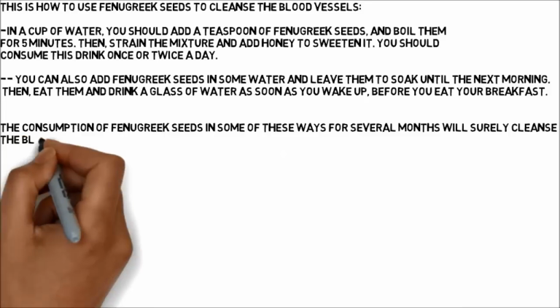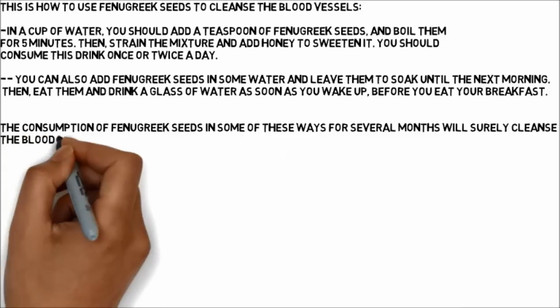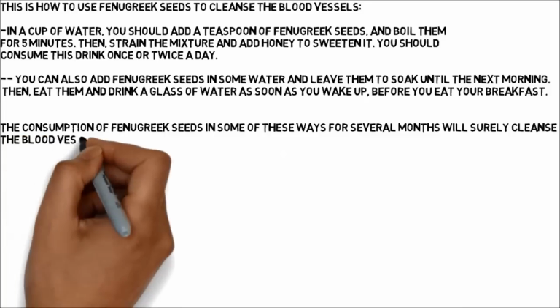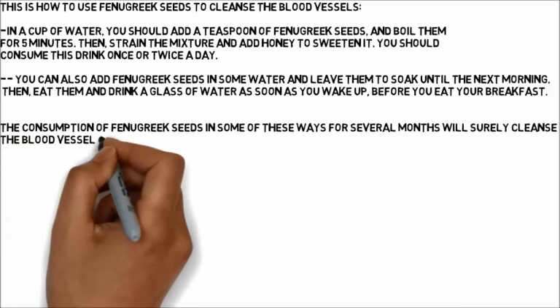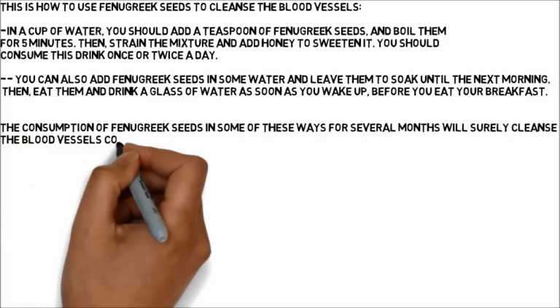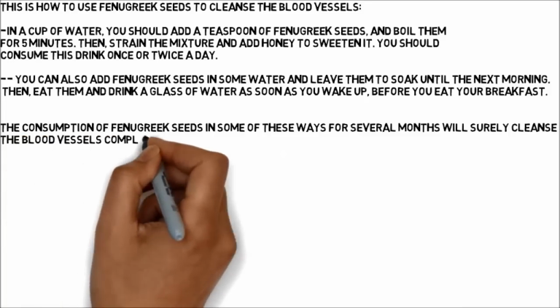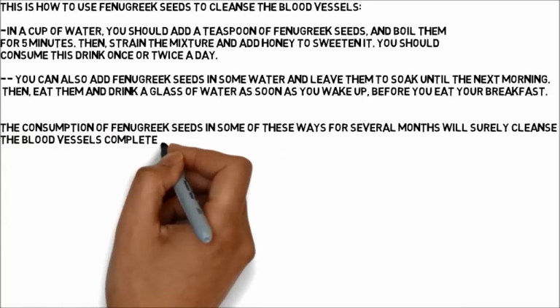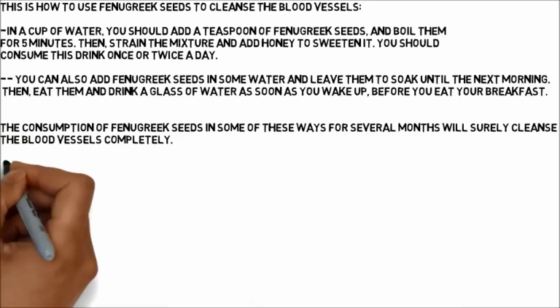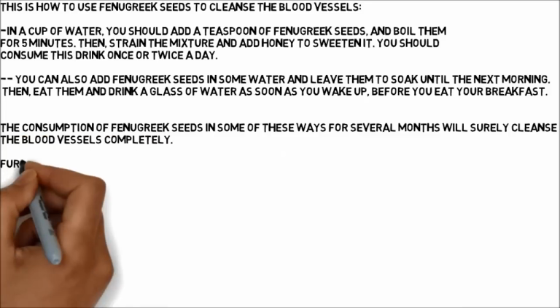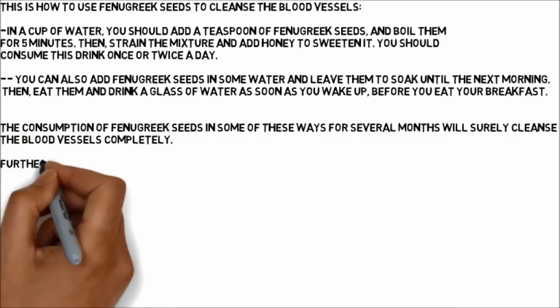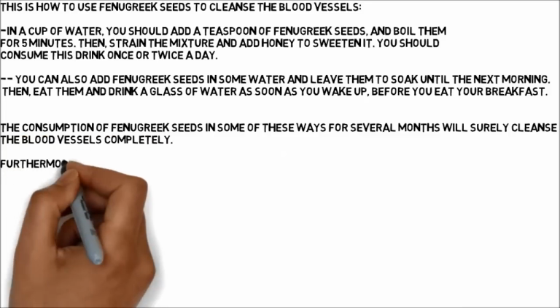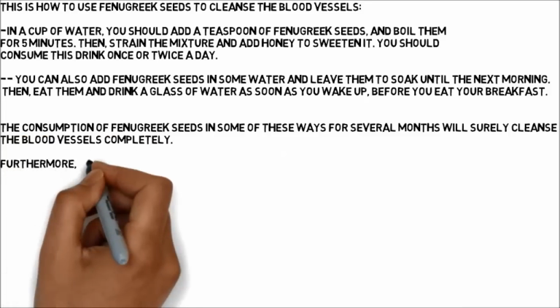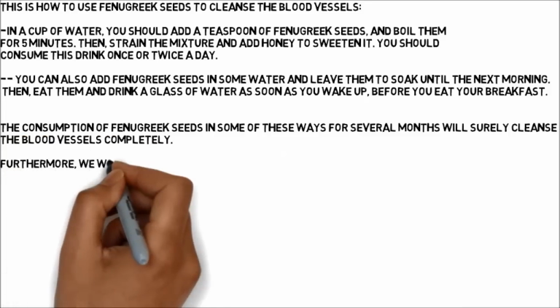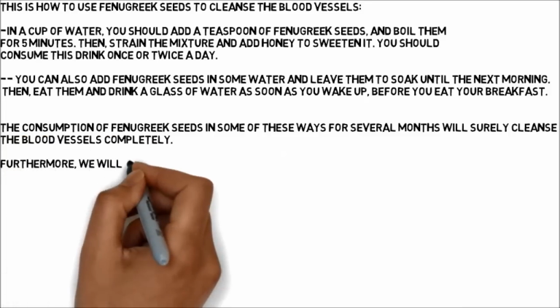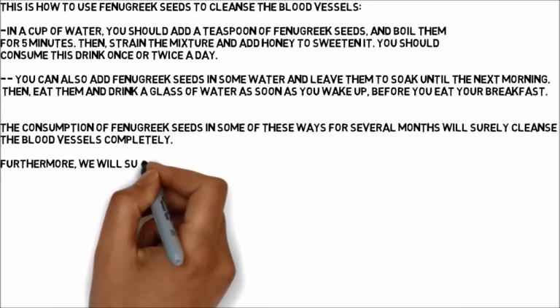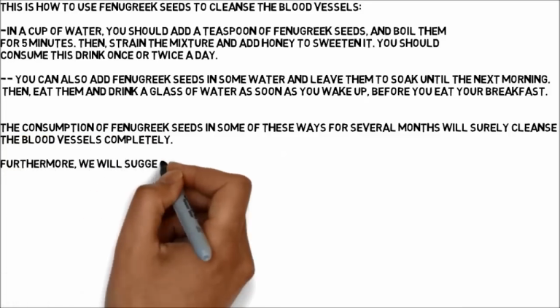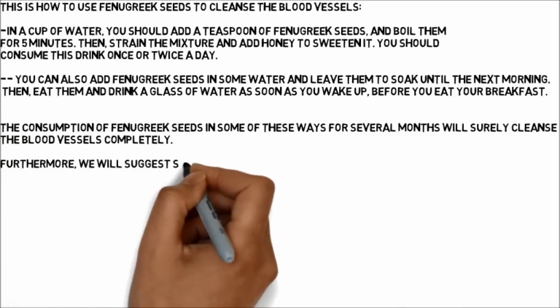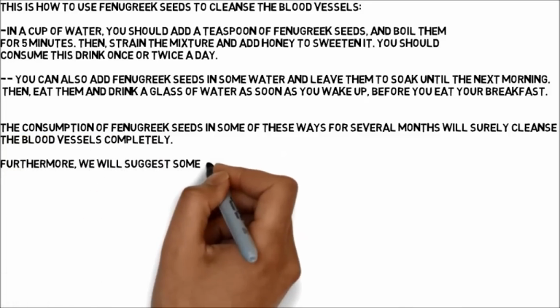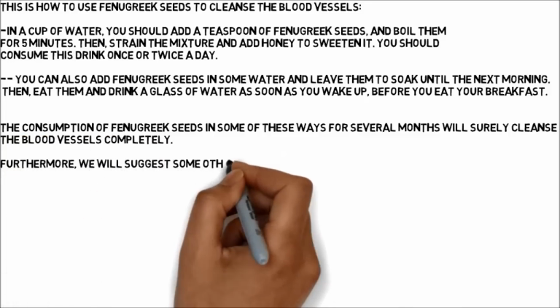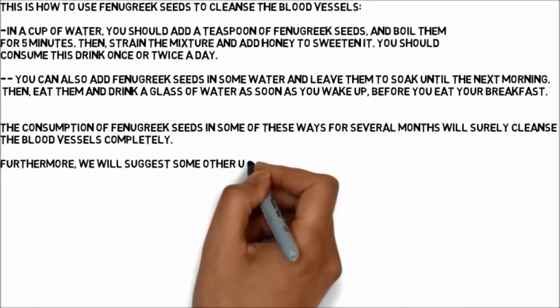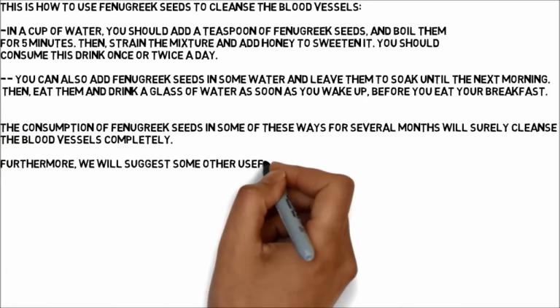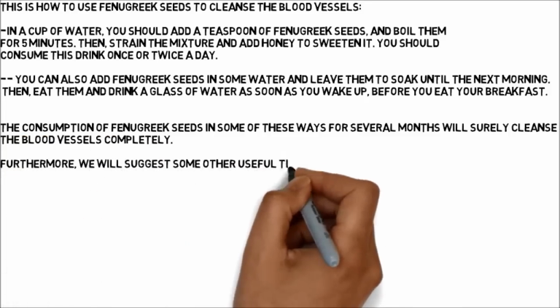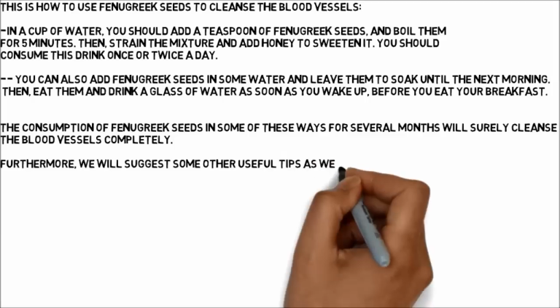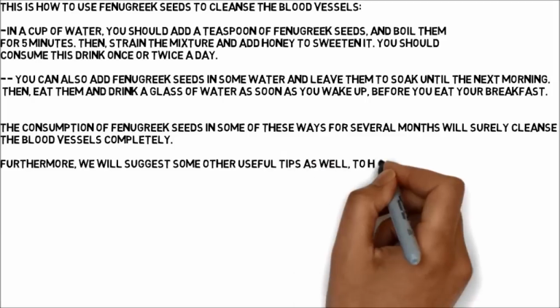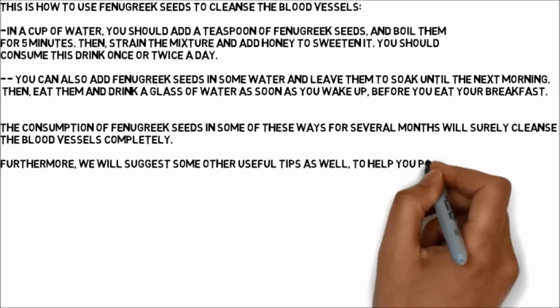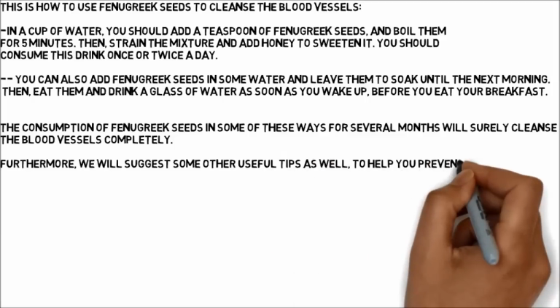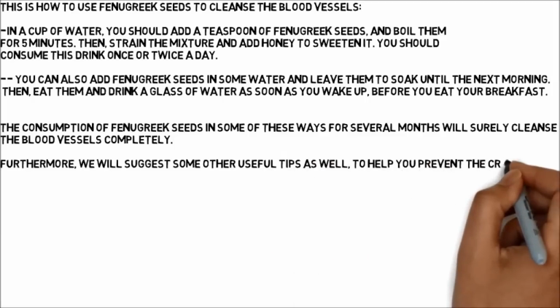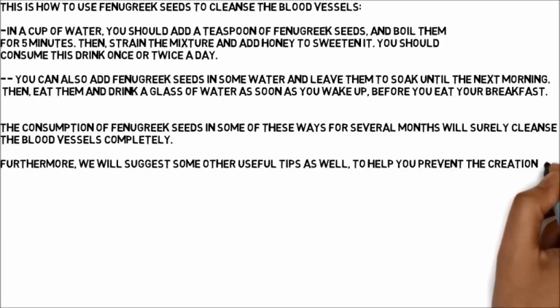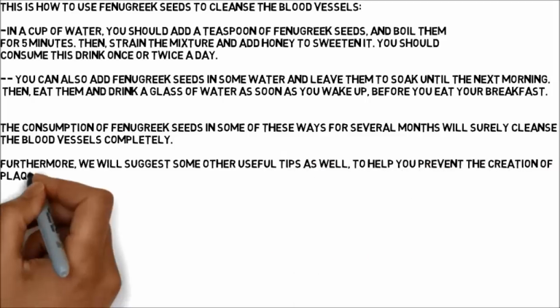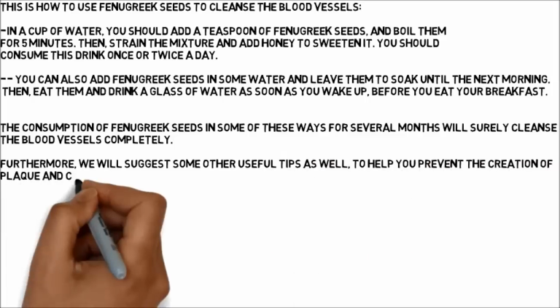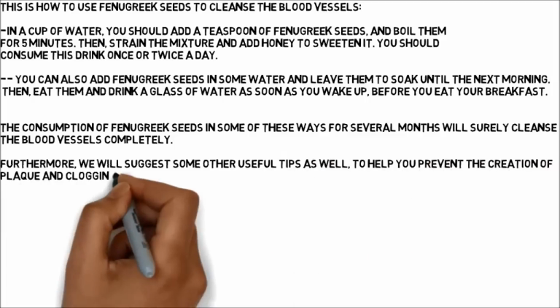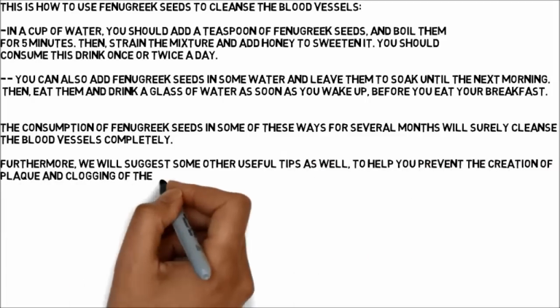Furthermore, we will suggest some other useful tips as well, to help you prevent the creation of plaque and clogging of the arteries.